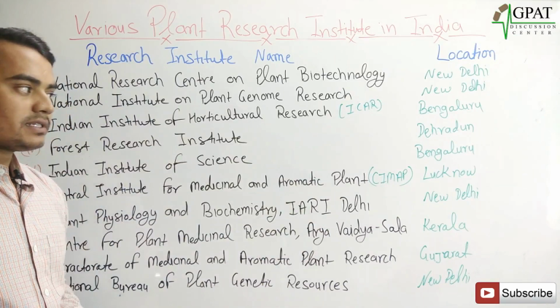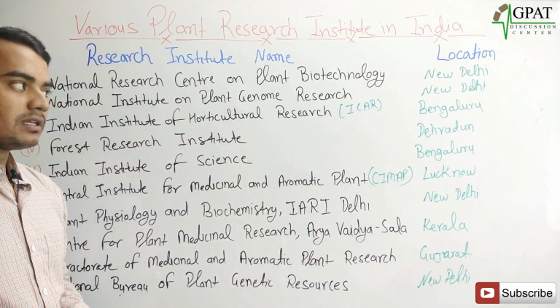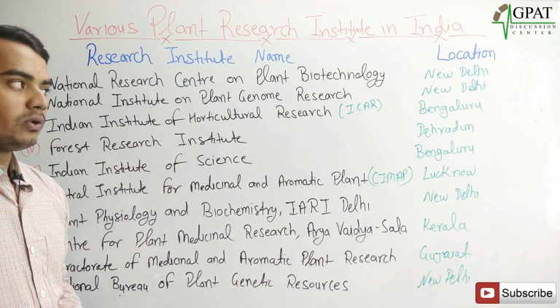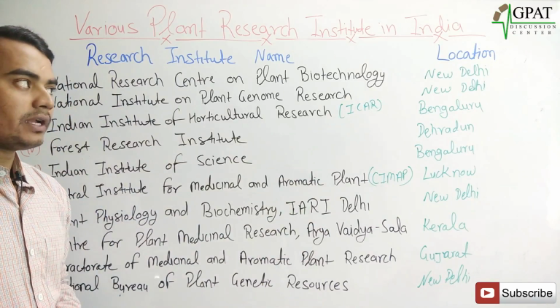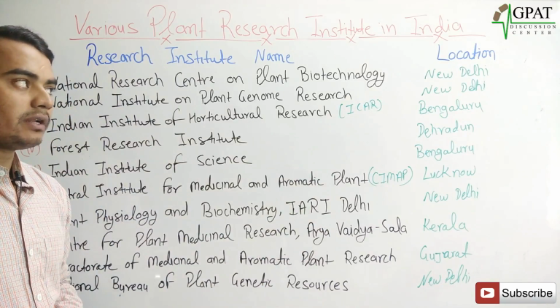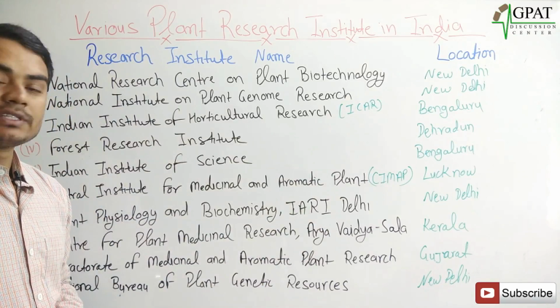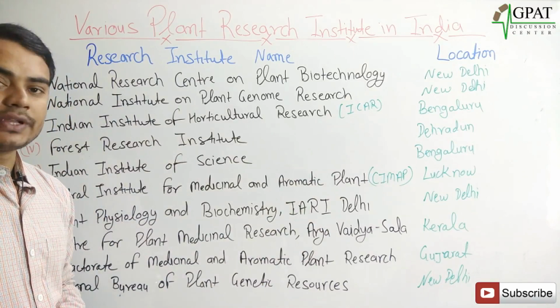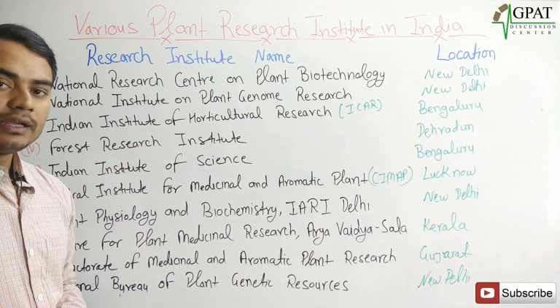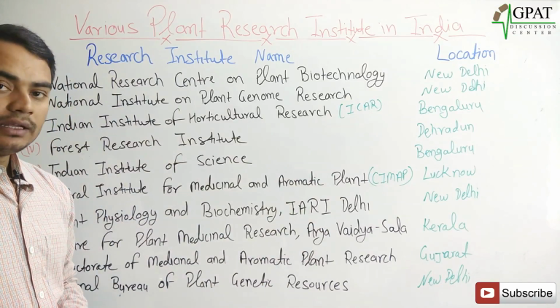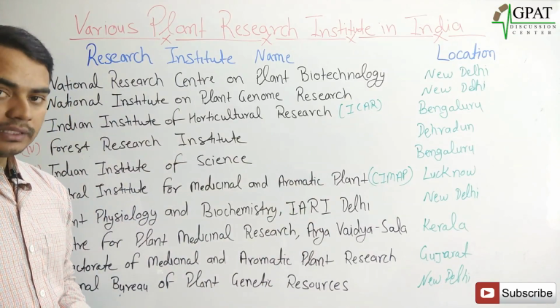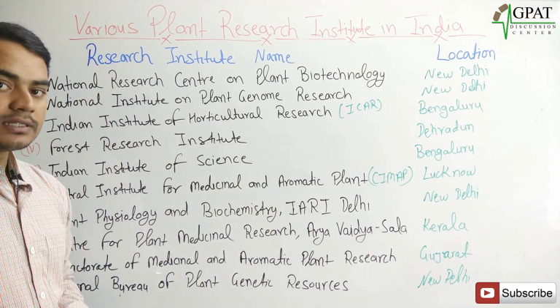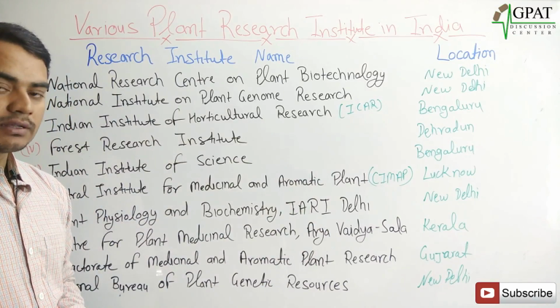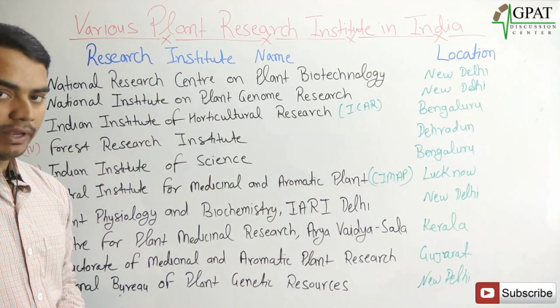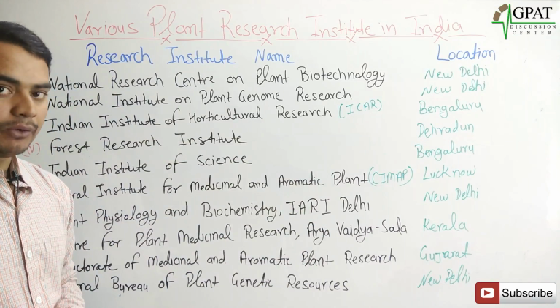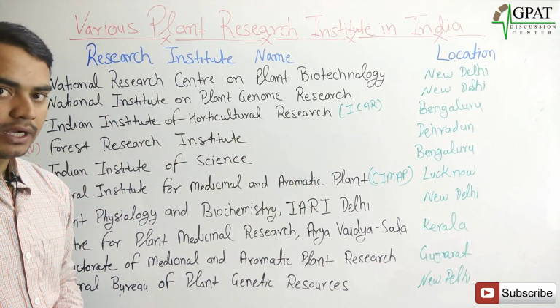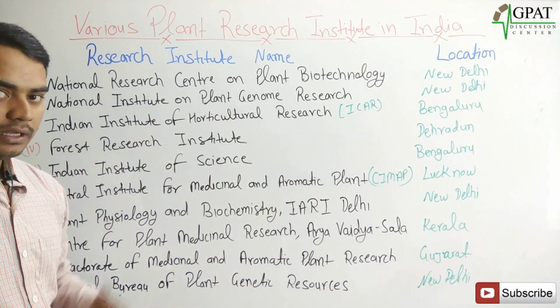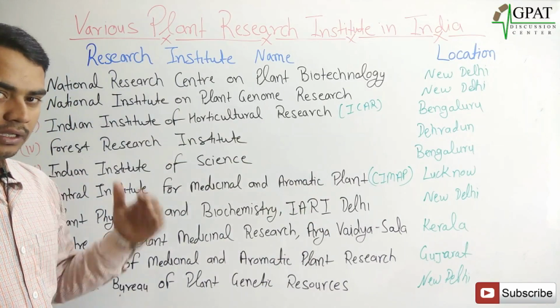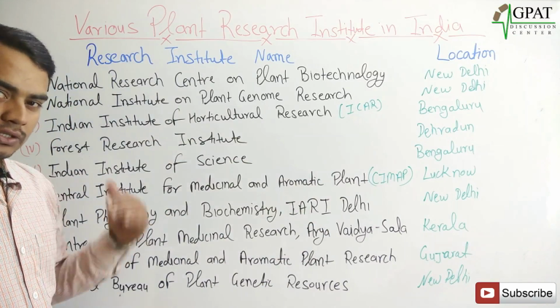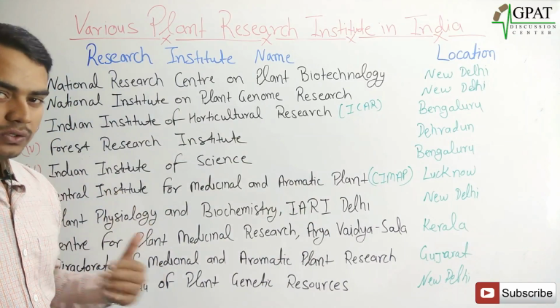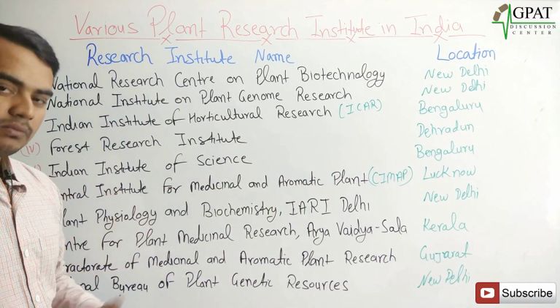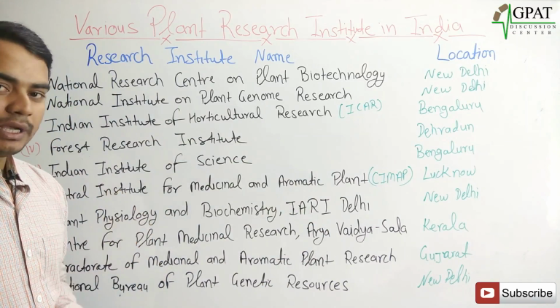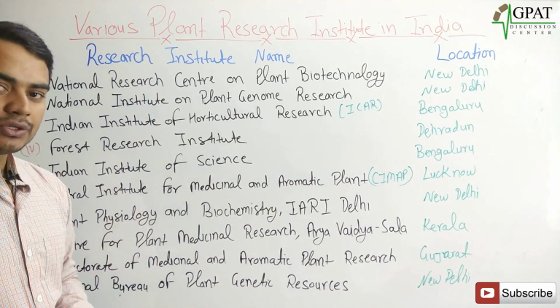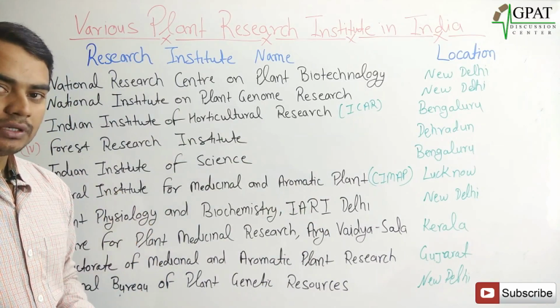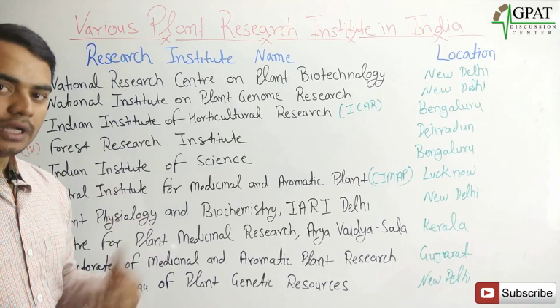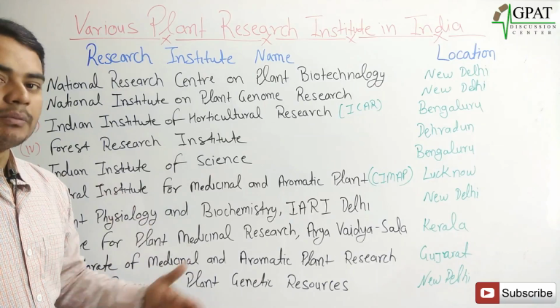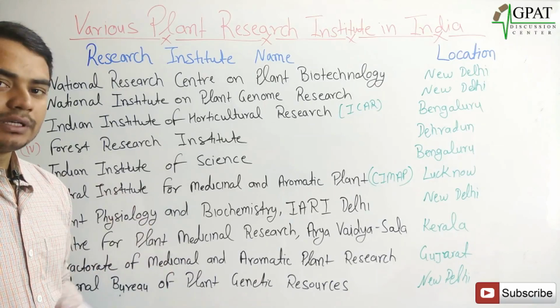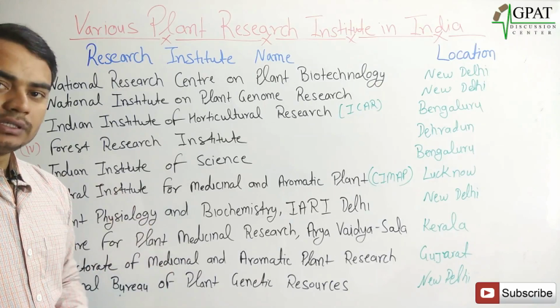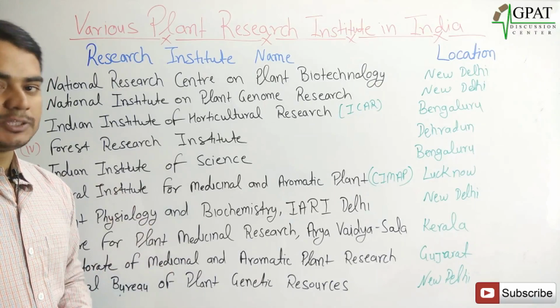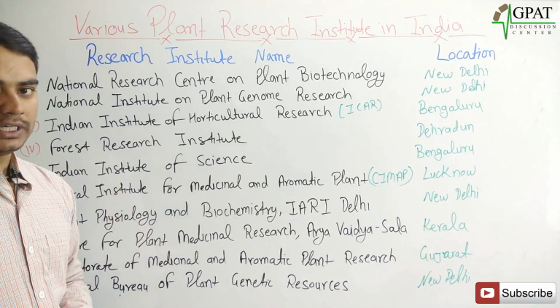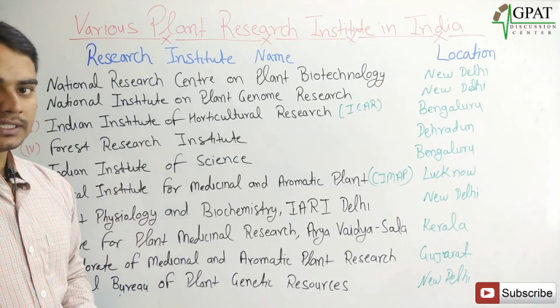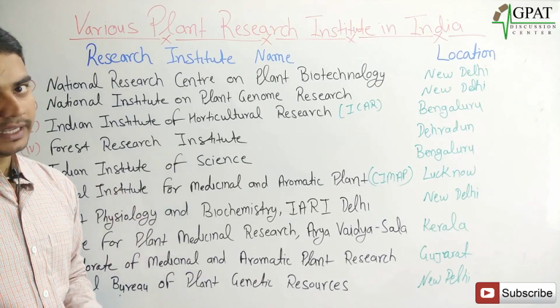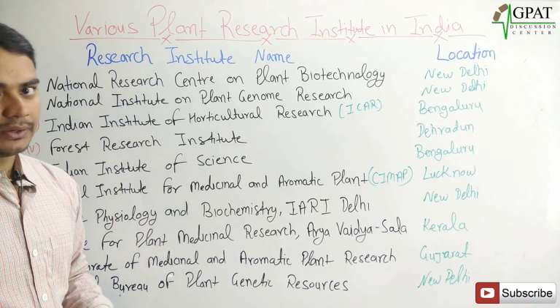So these are the important plant research institutes and the cities where their head offices are located. This is very important, so make sure you remember these points. Thank you.